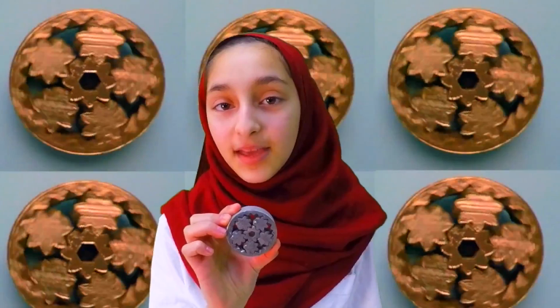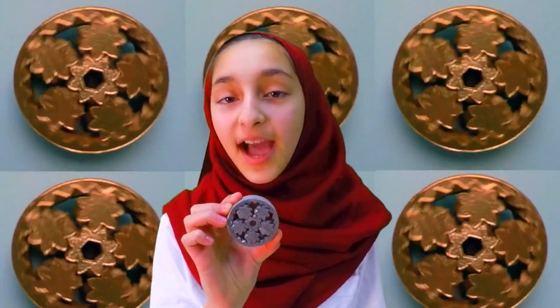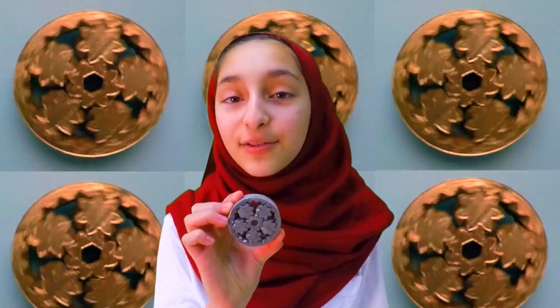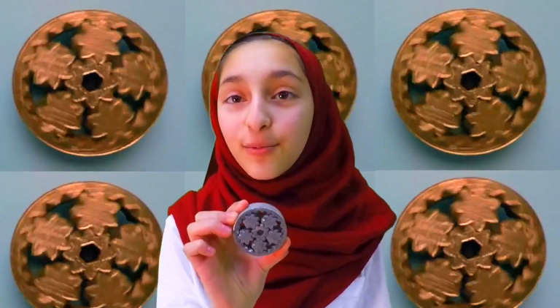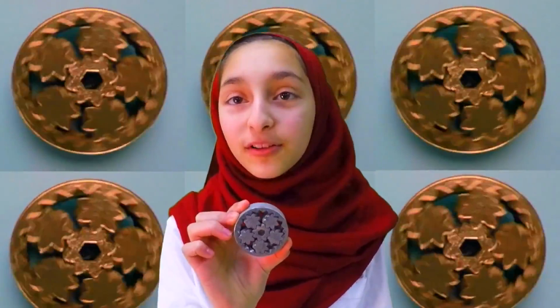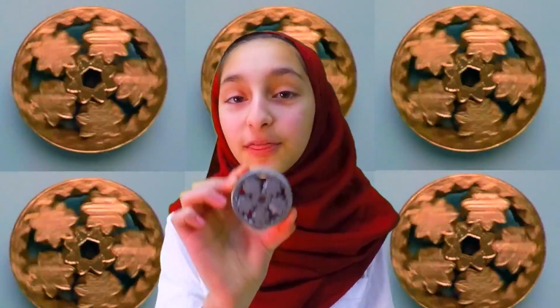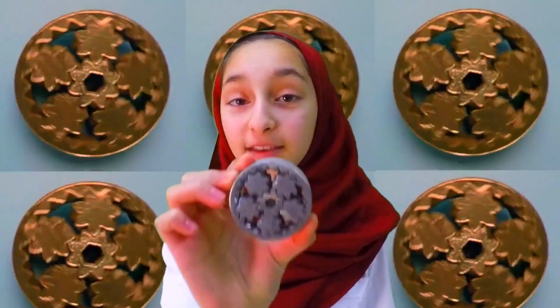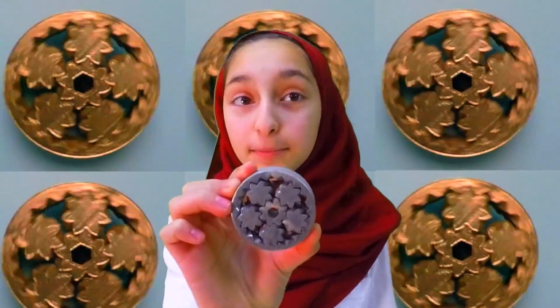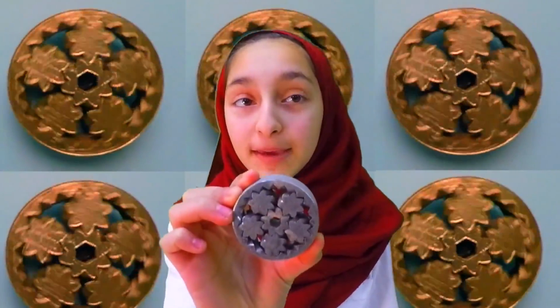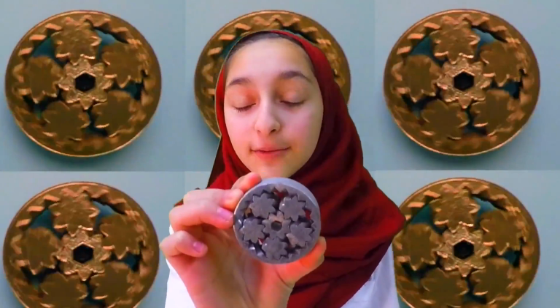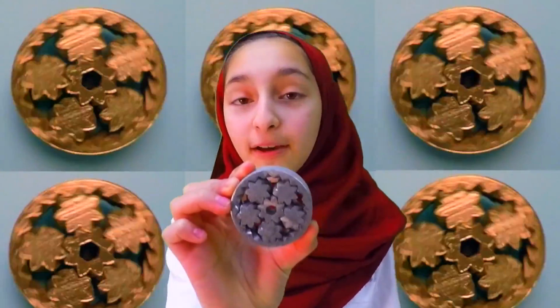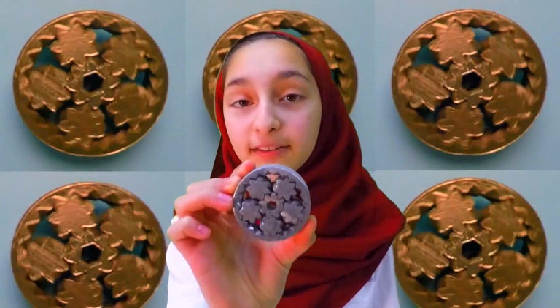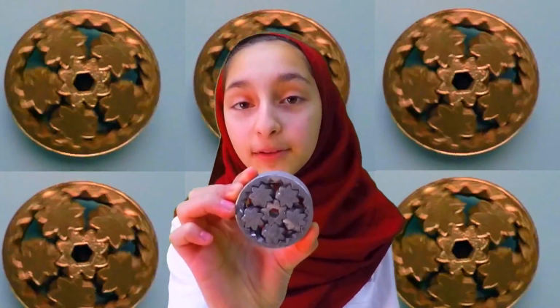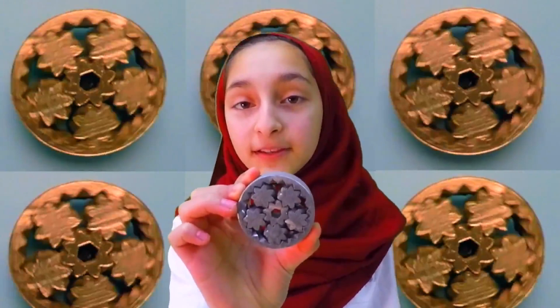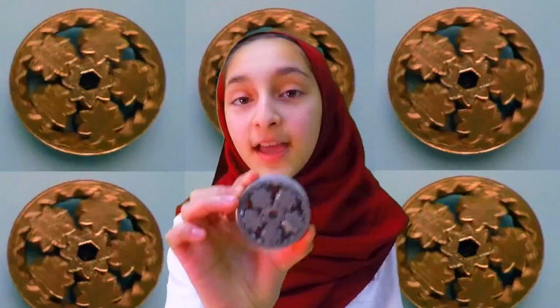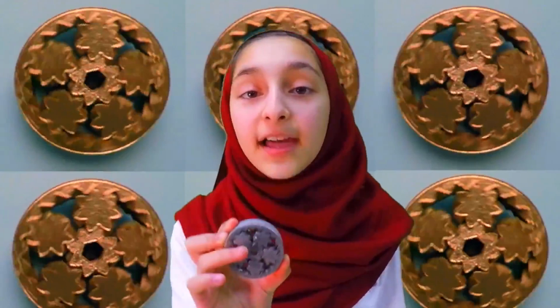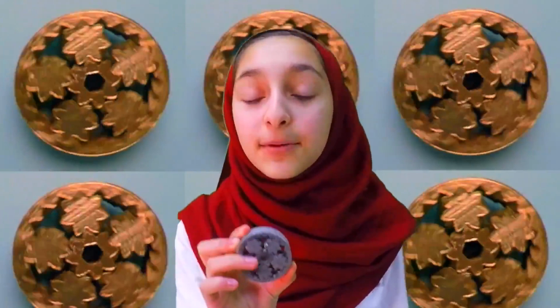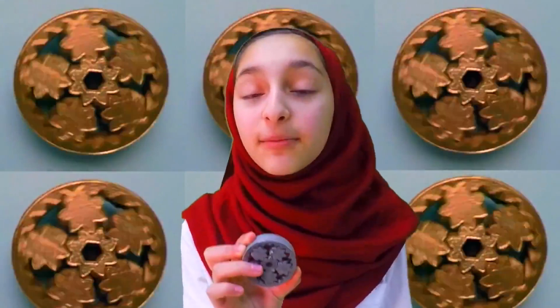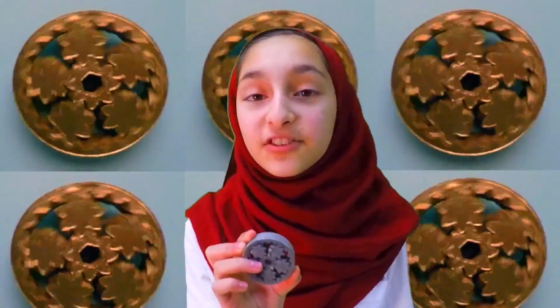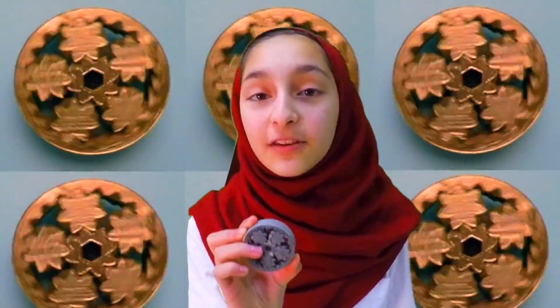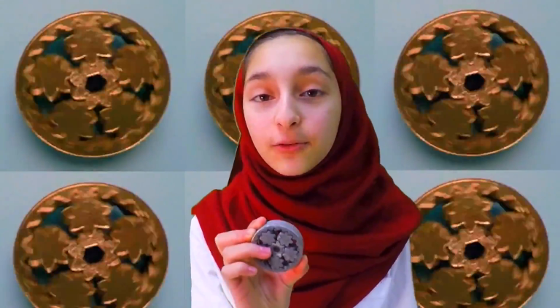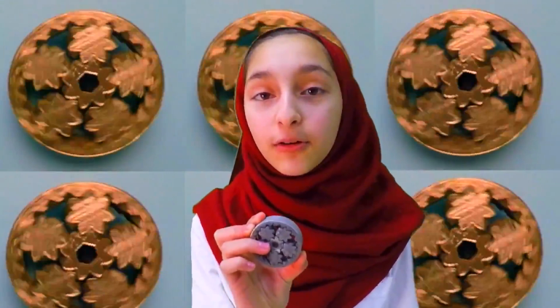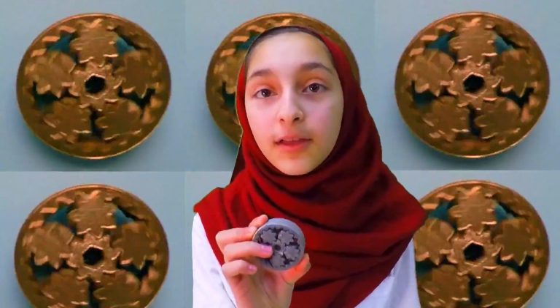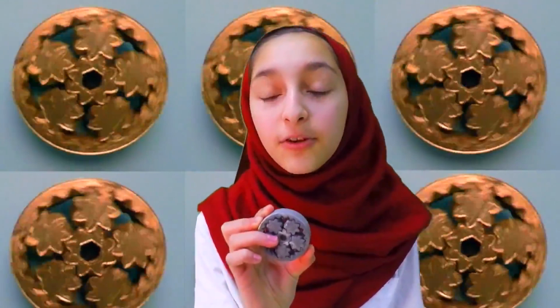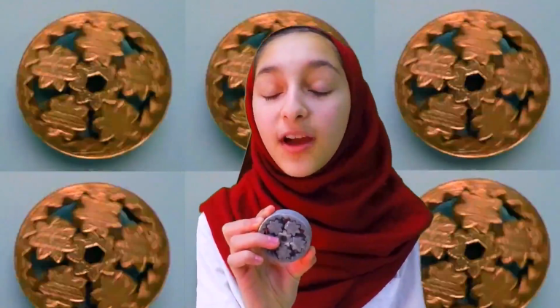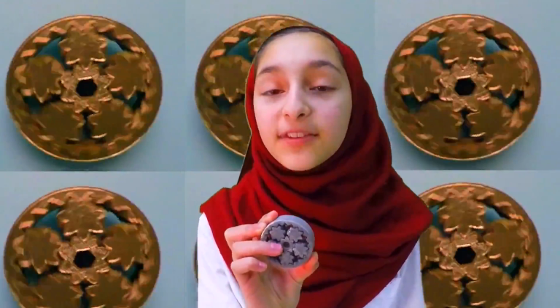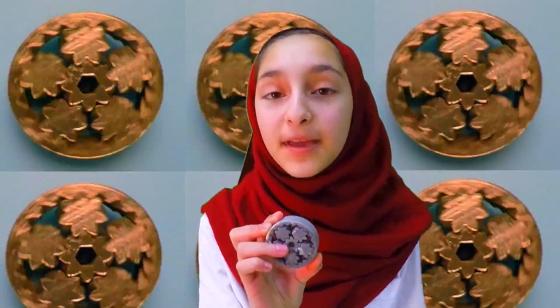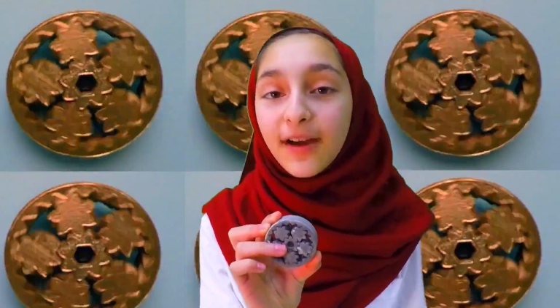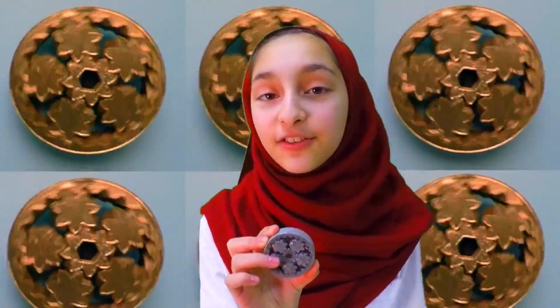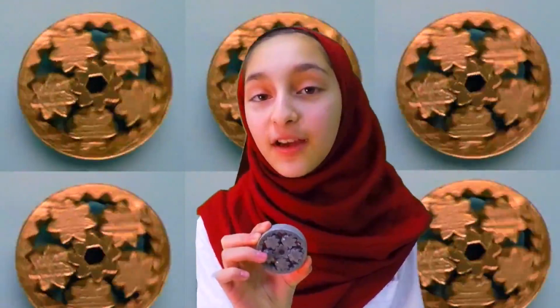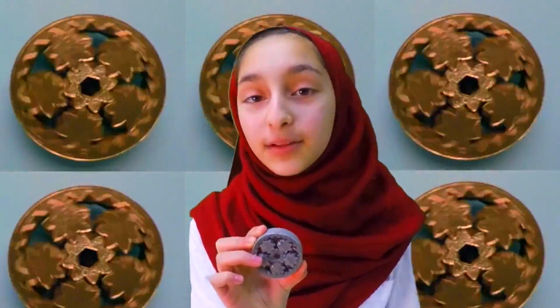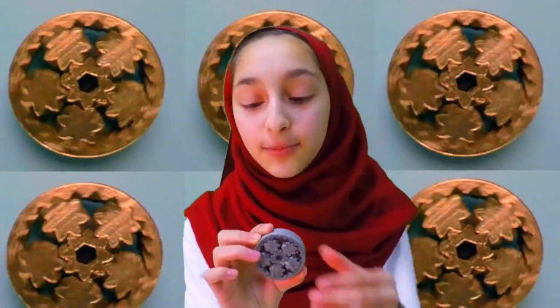How in the world could this be made without assembly? At Imperial Machine and Tool, their job is to manufacture the unbelievable.